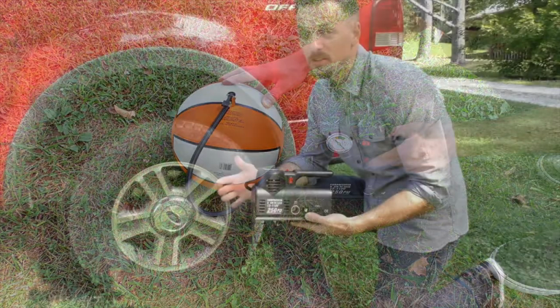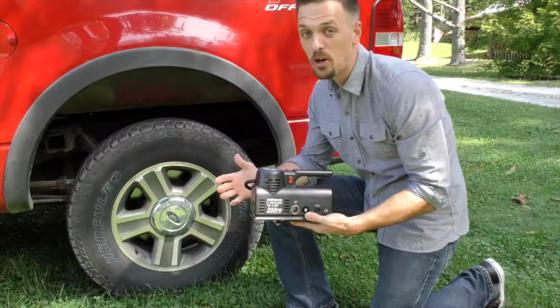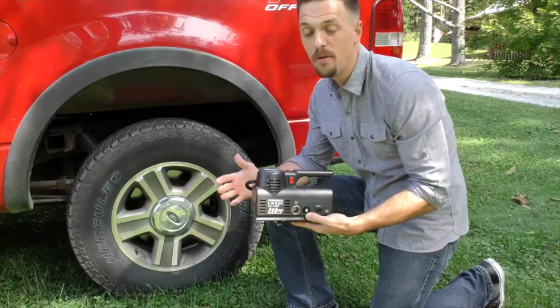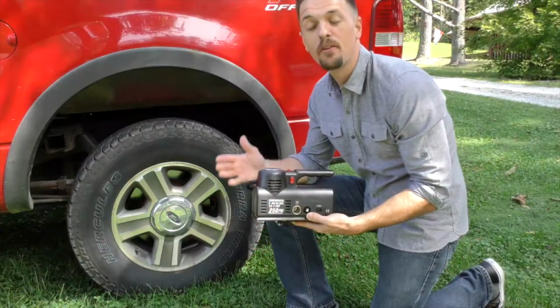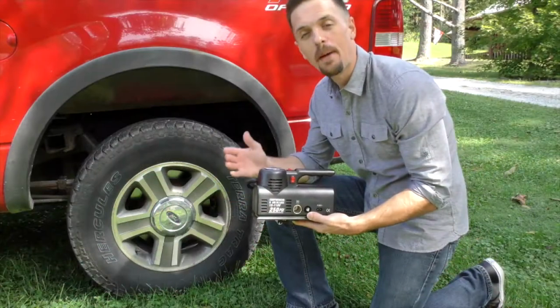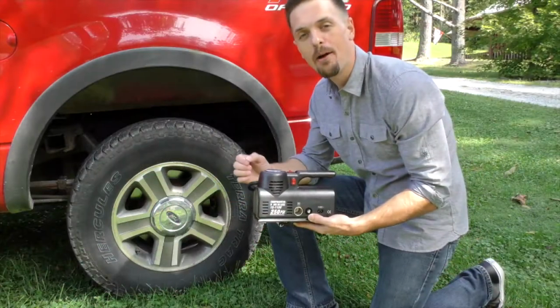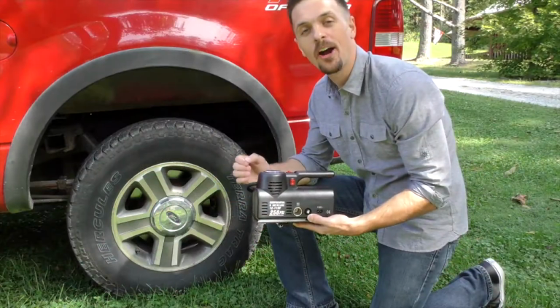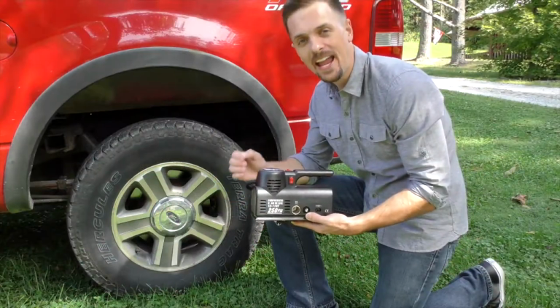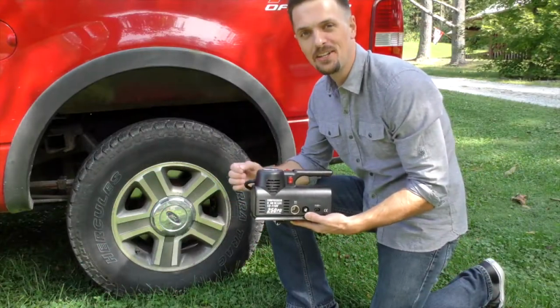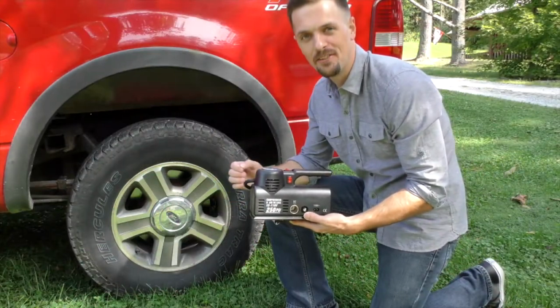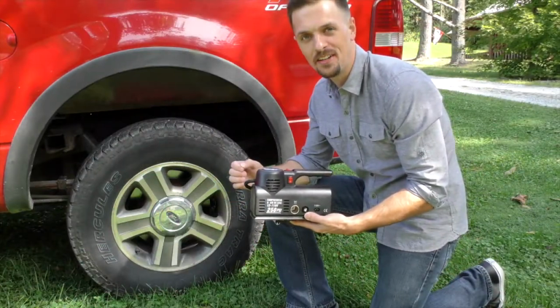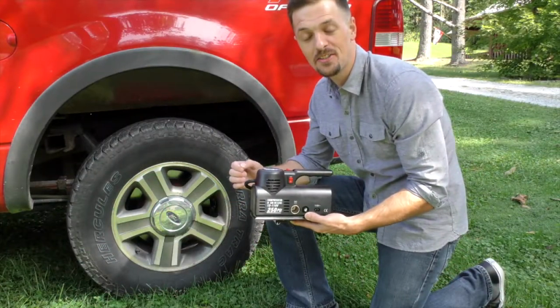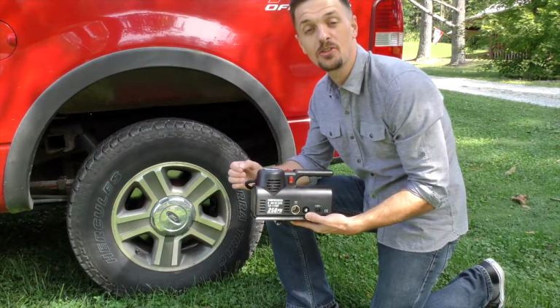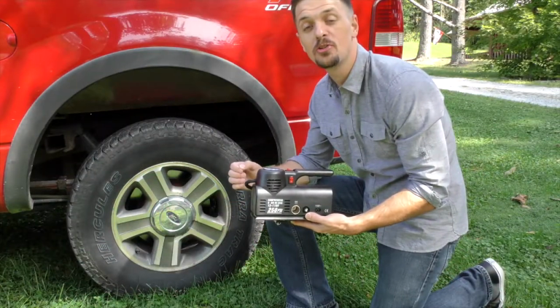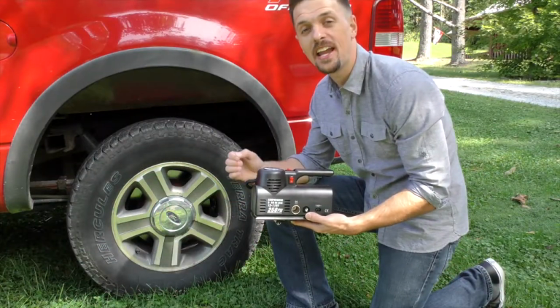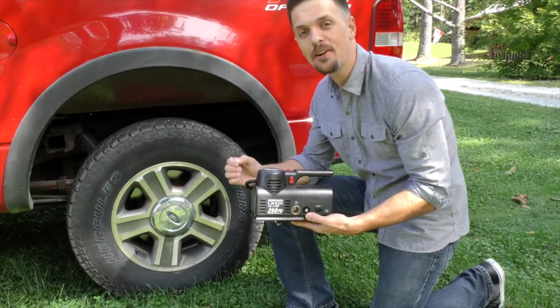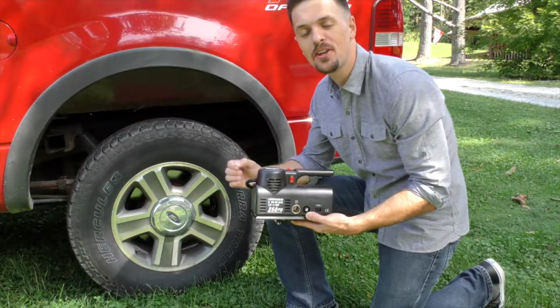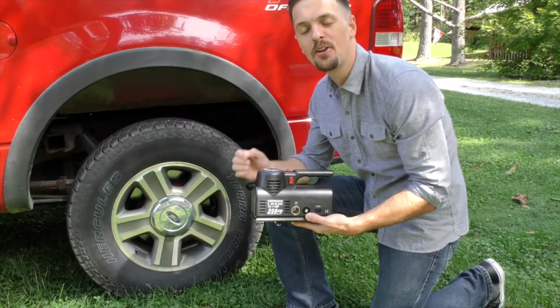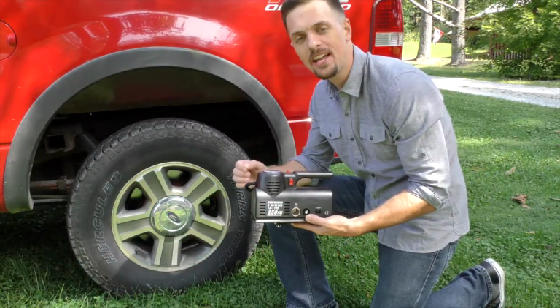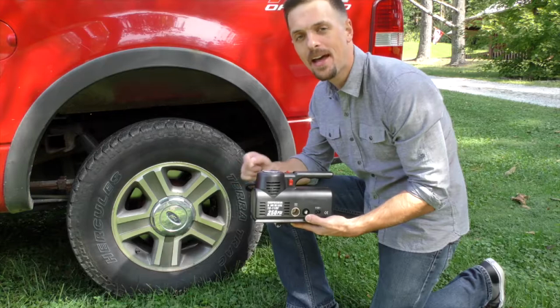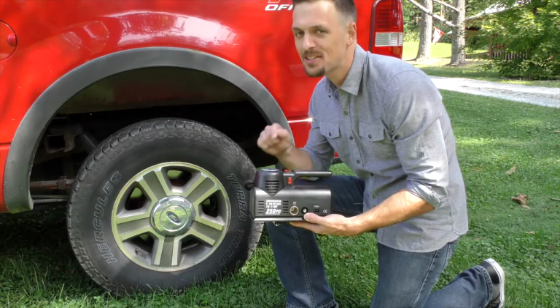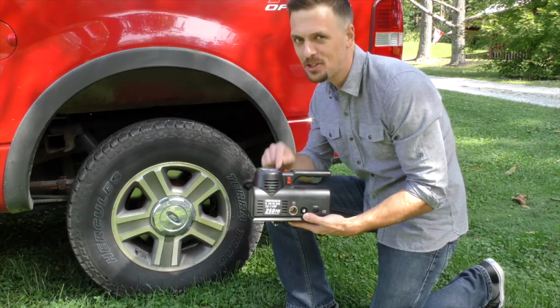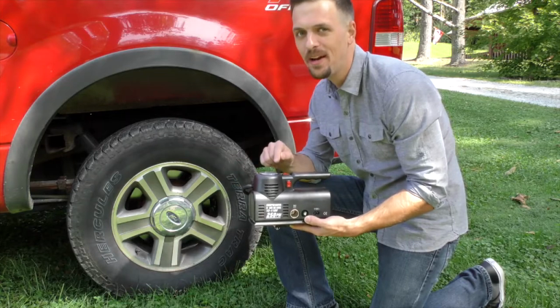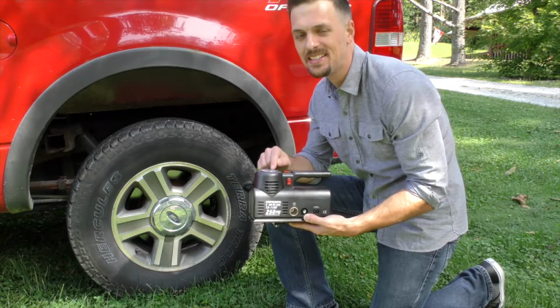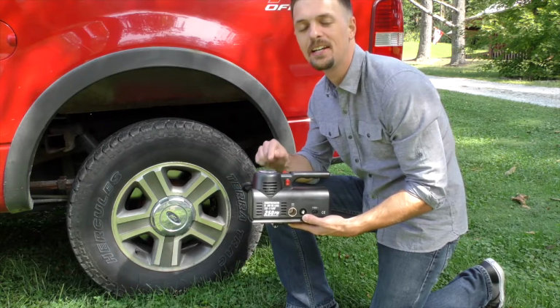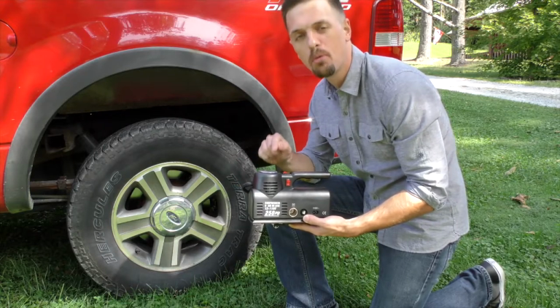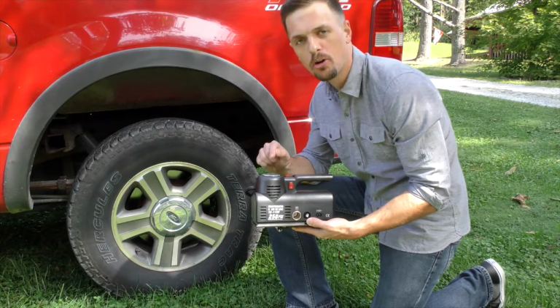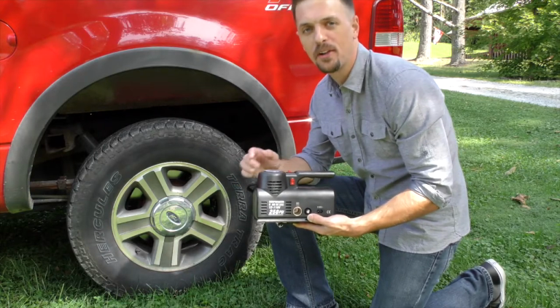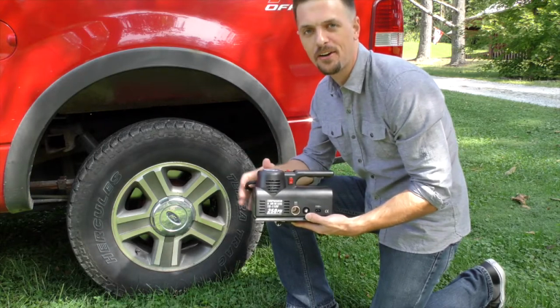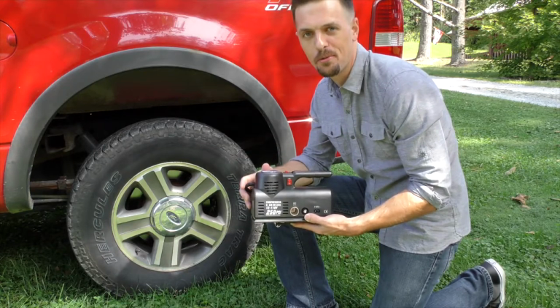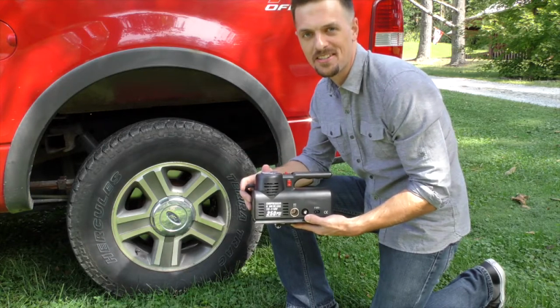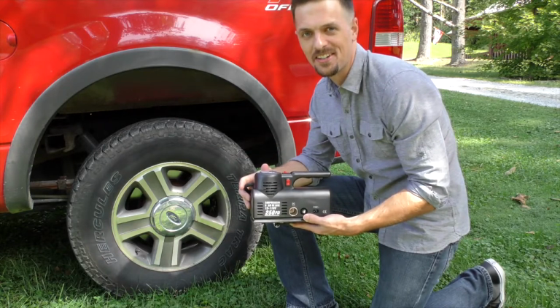So for power and convenience, choose the Airzone MX218 Portable Air Compressor.